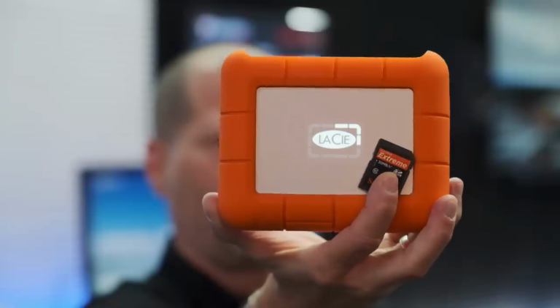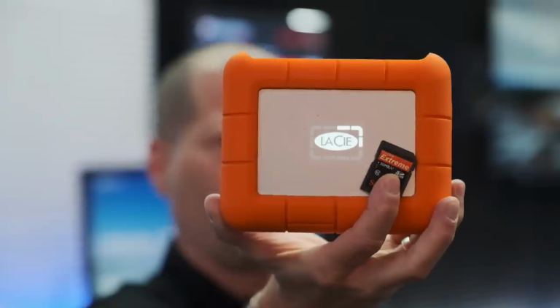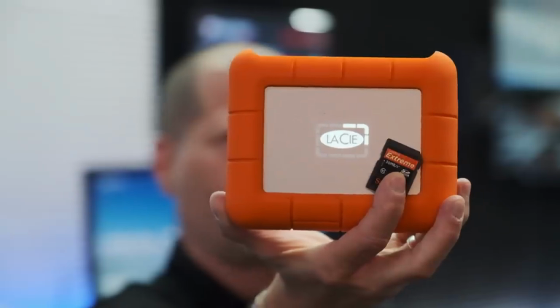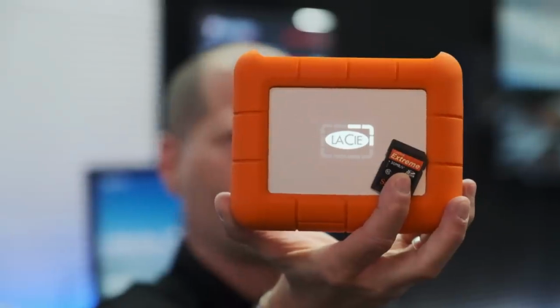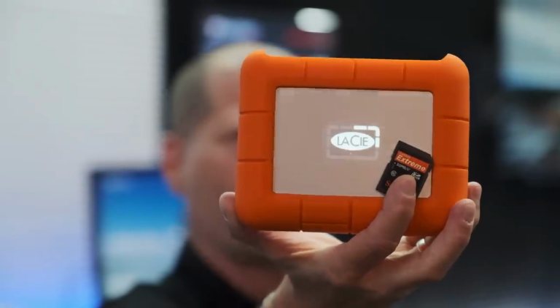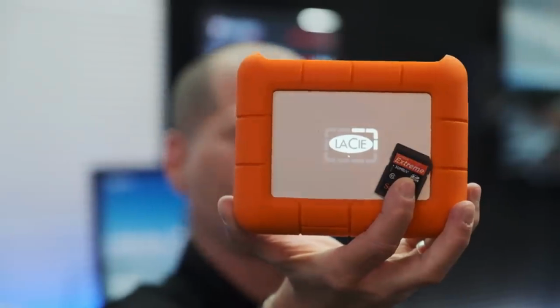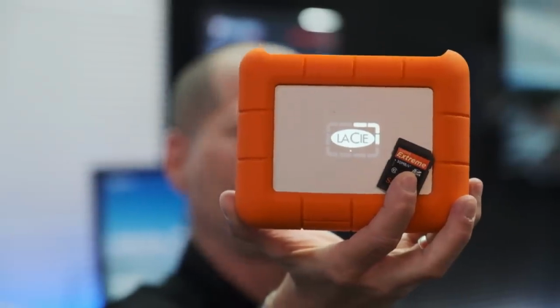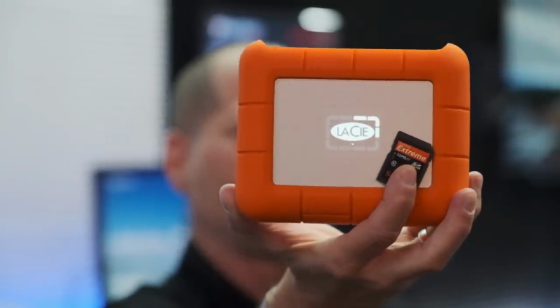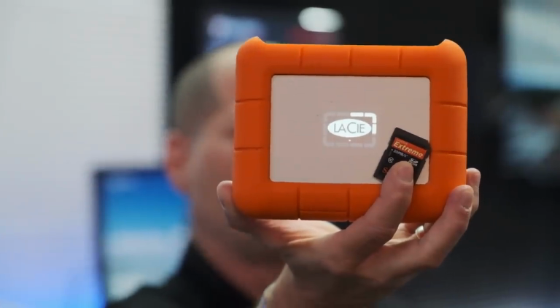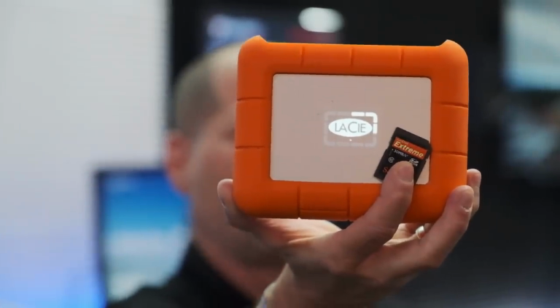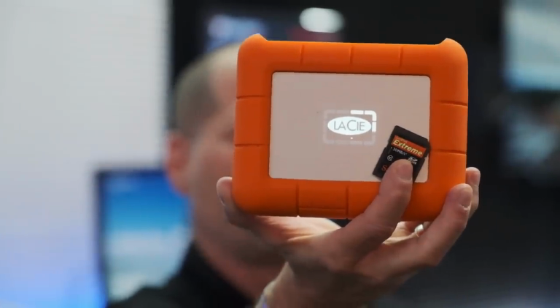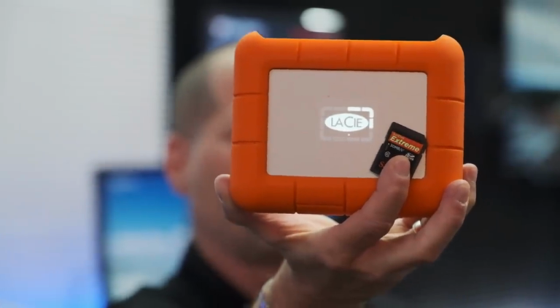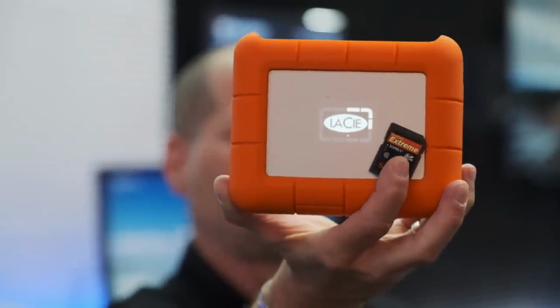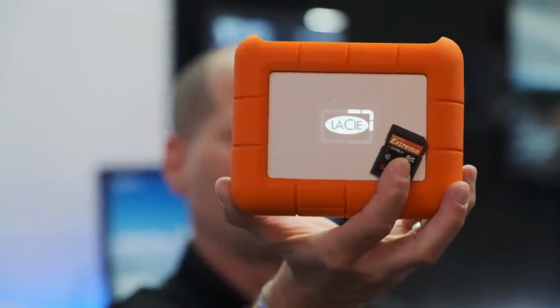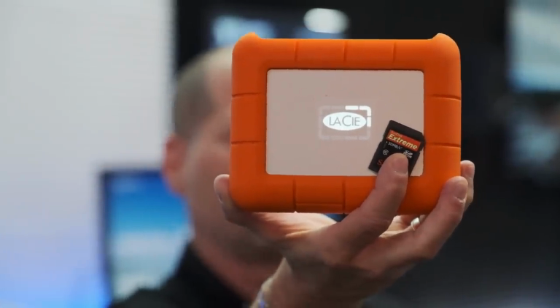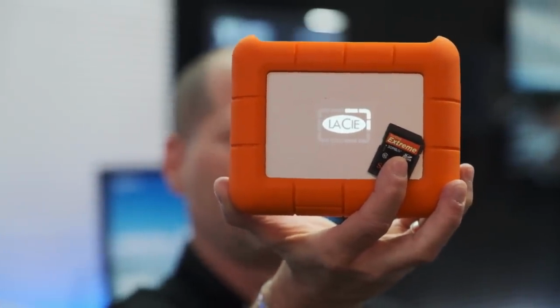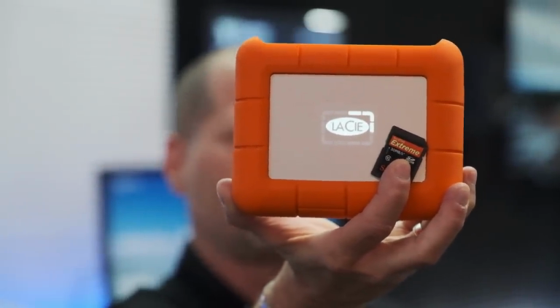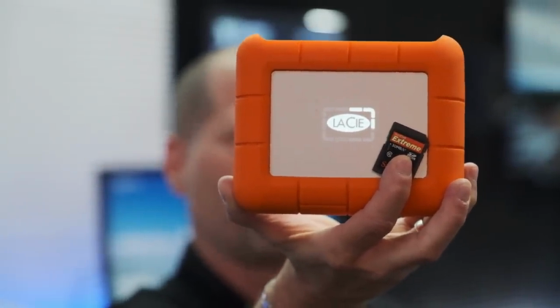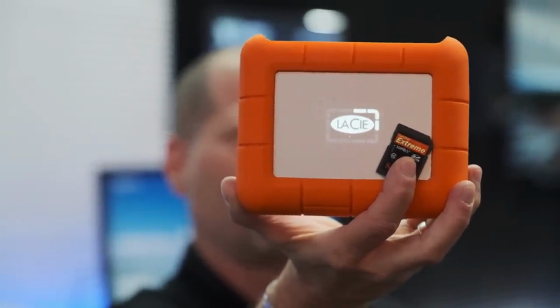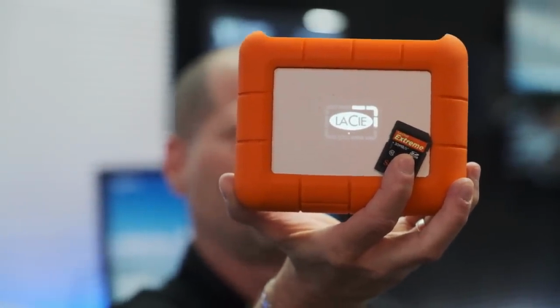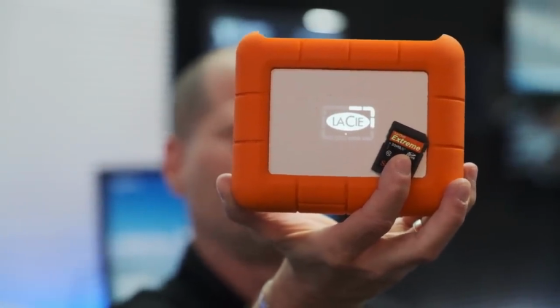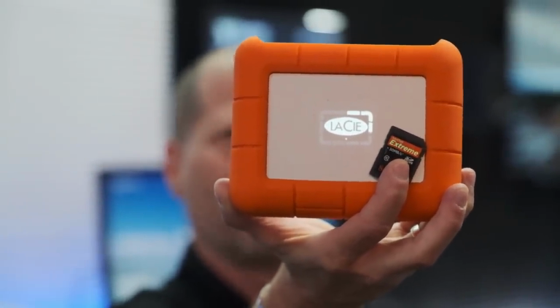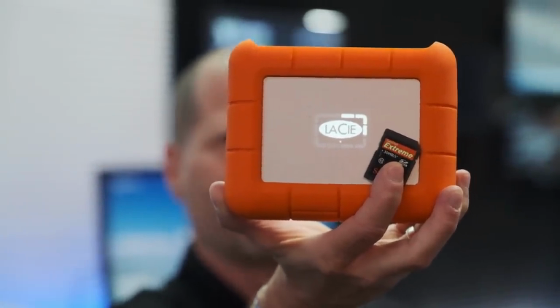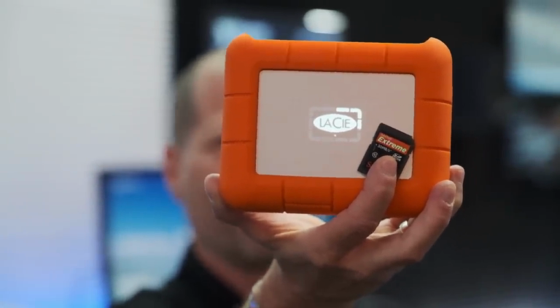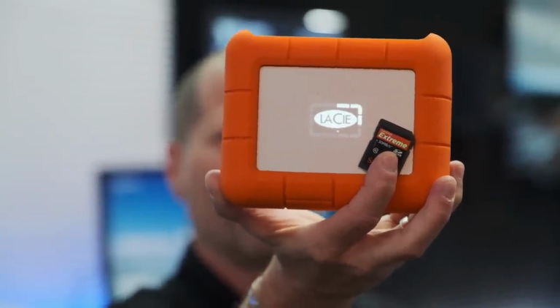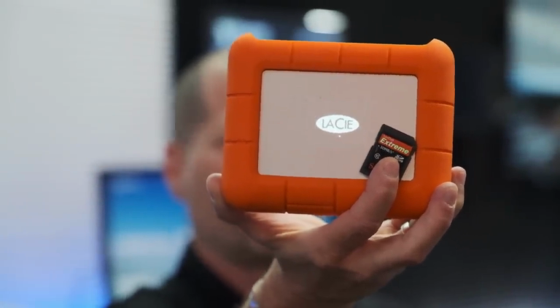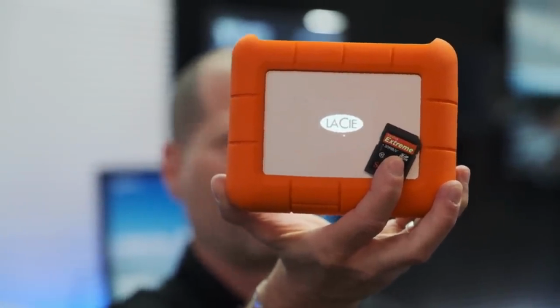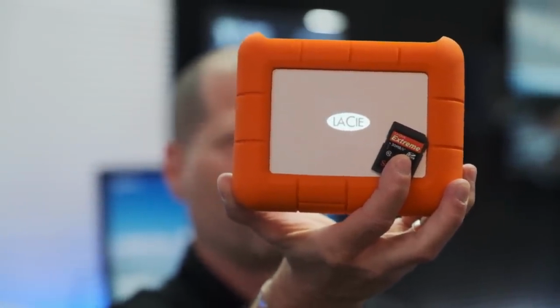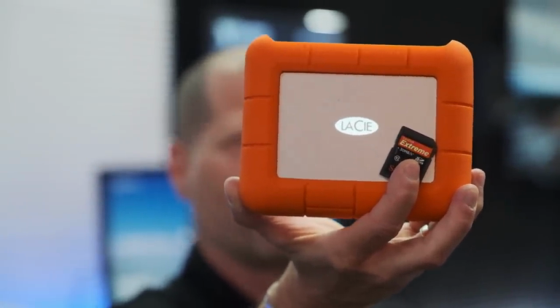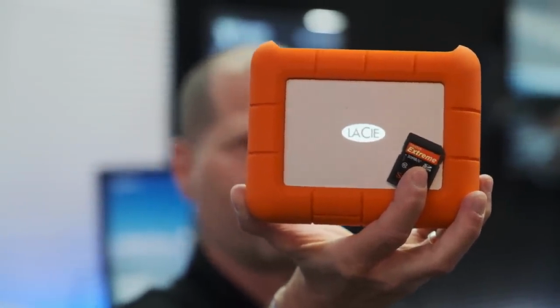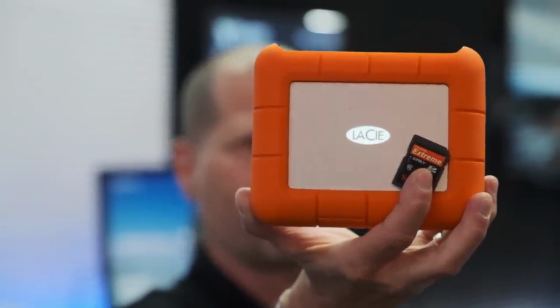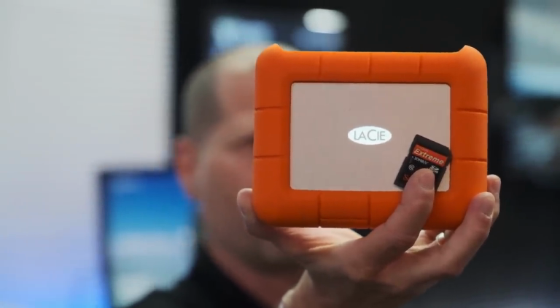Looking for a smart solution to back up your footage in the field? Check out the new LaCie Rugged Boss SSD.